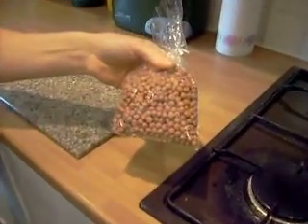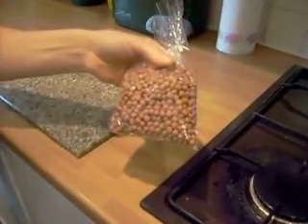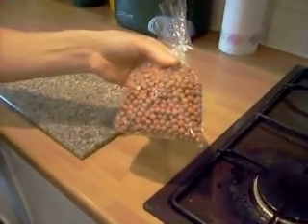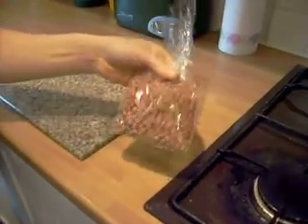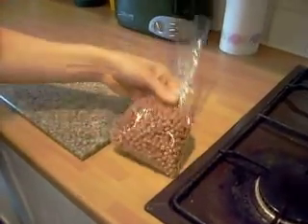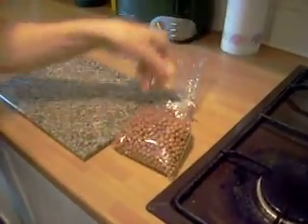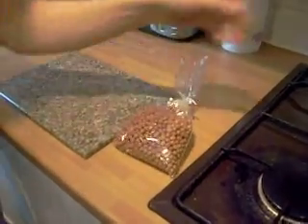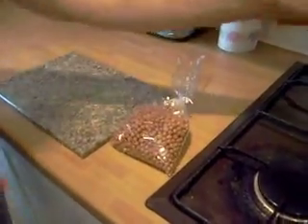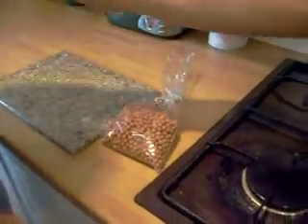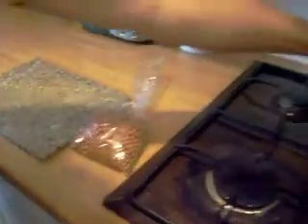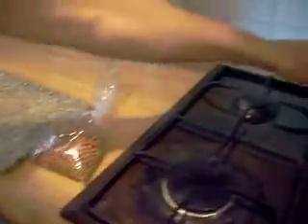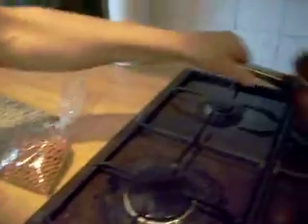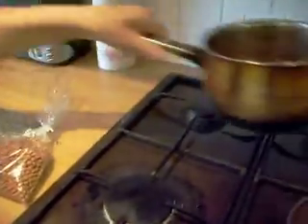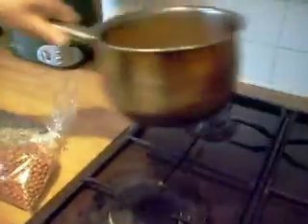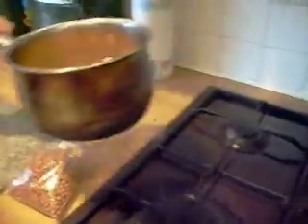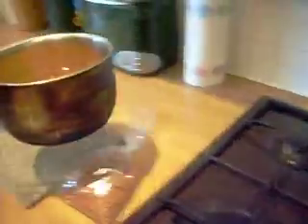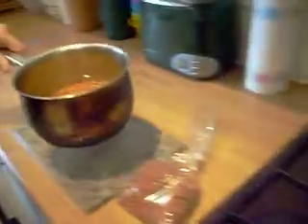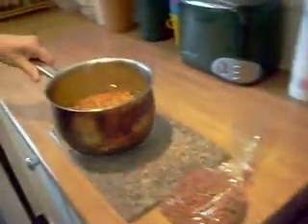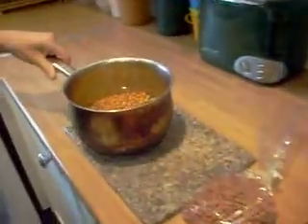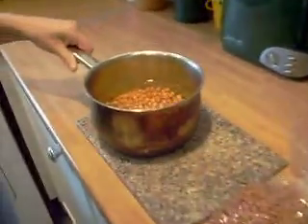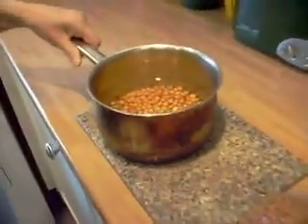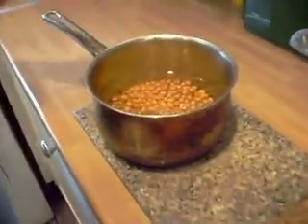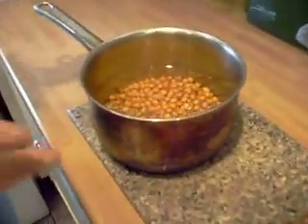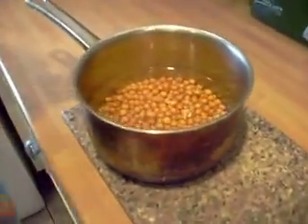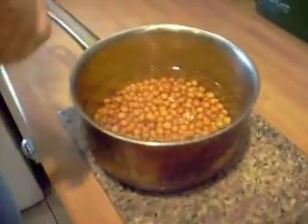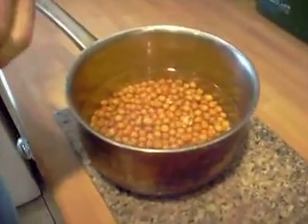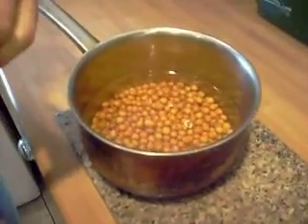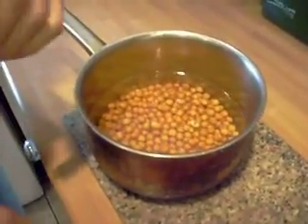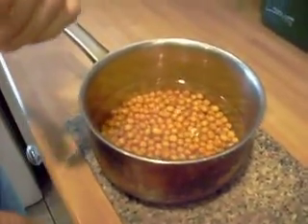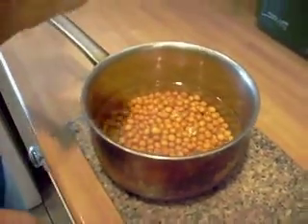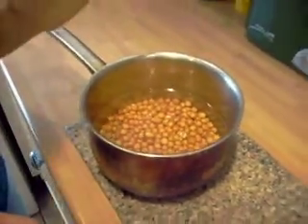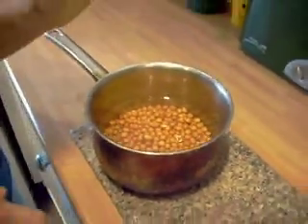Basically all you do is soak them overnight in a pan of water, like you would do ordinary peas. Put a lid on in case anything drops in, you don't want any of that.